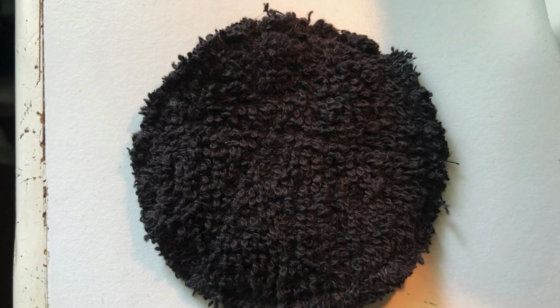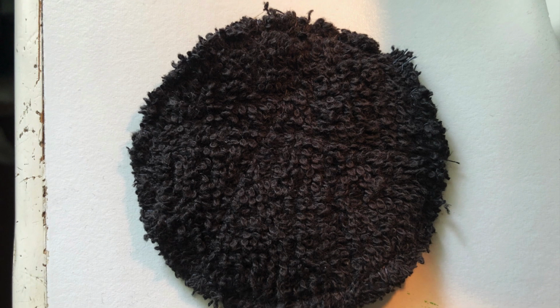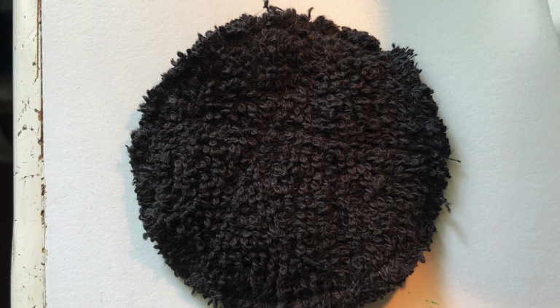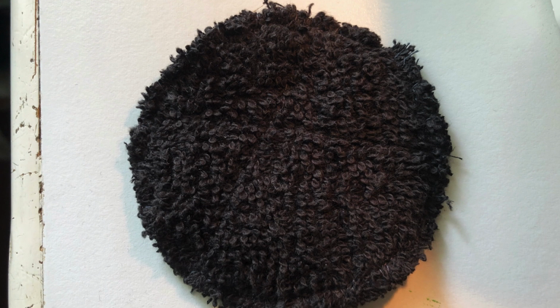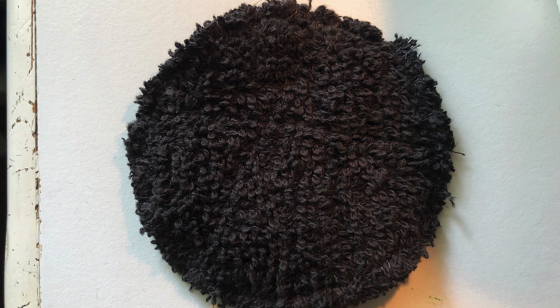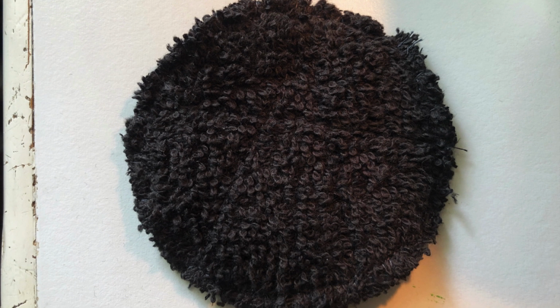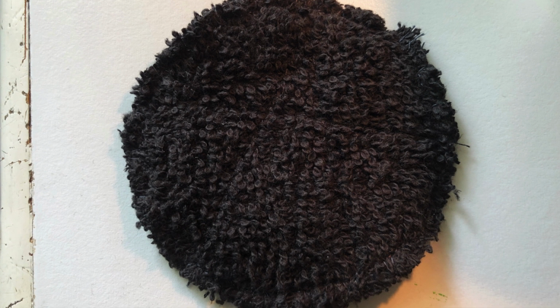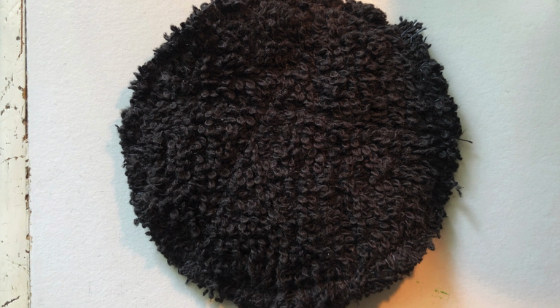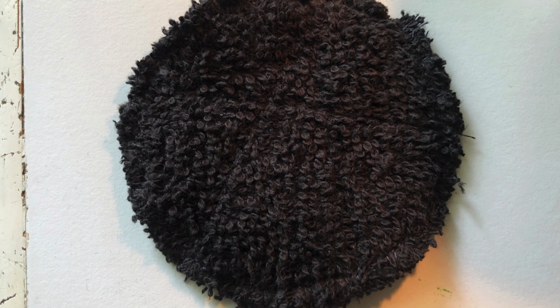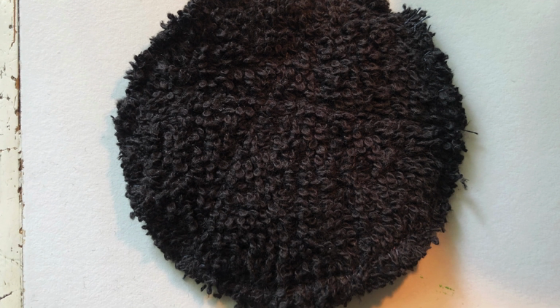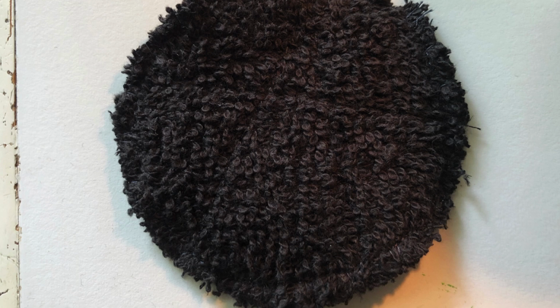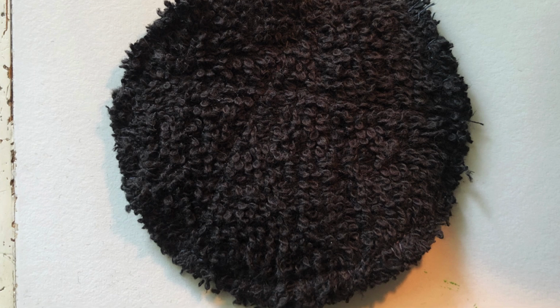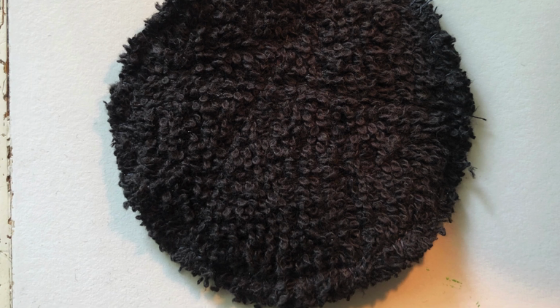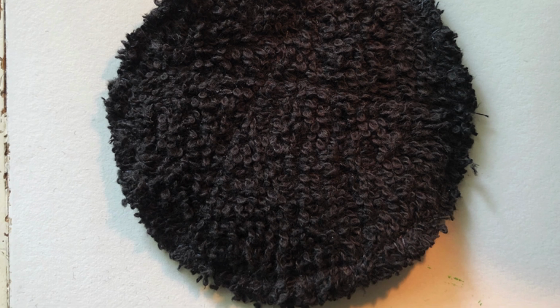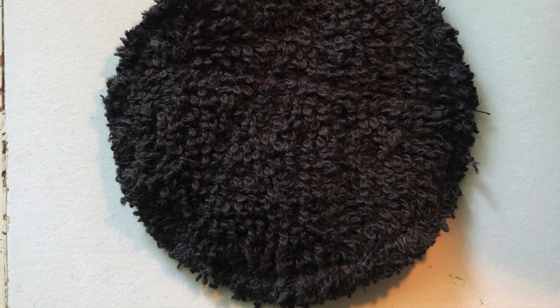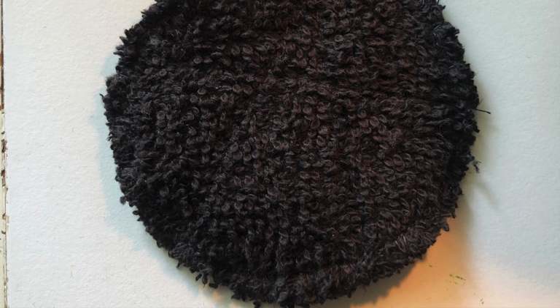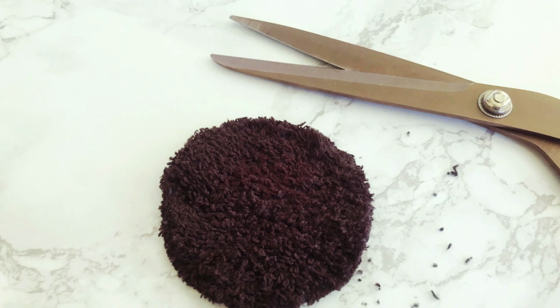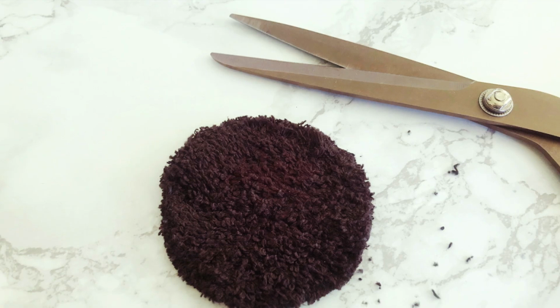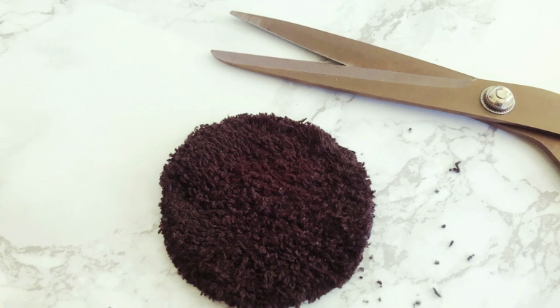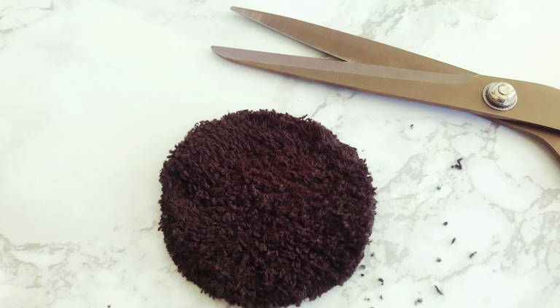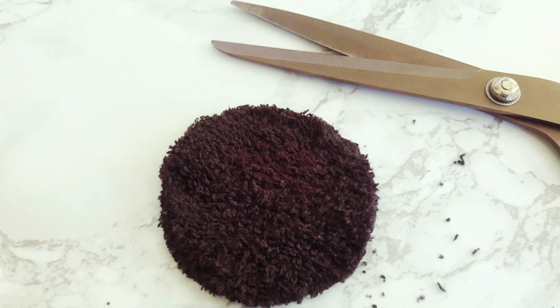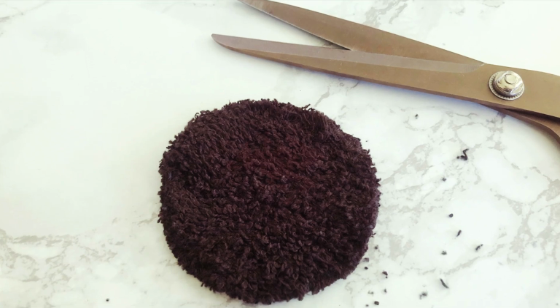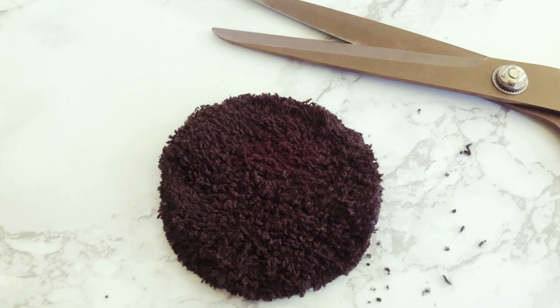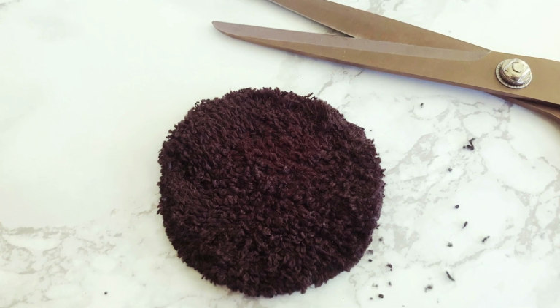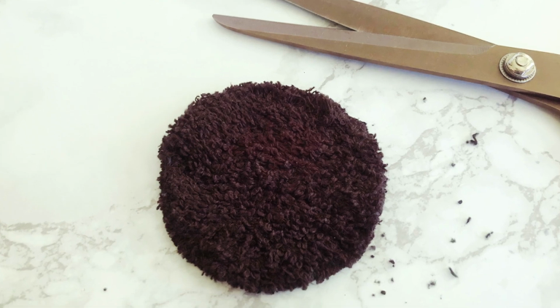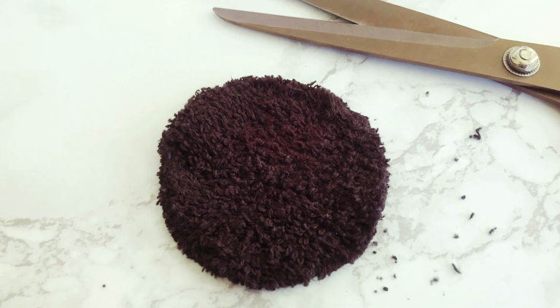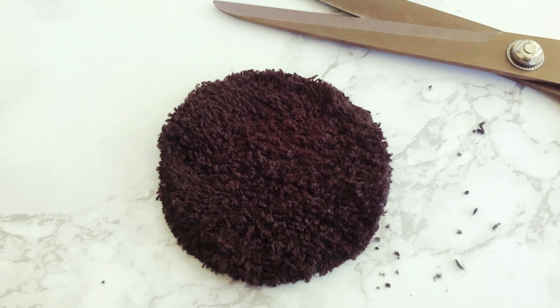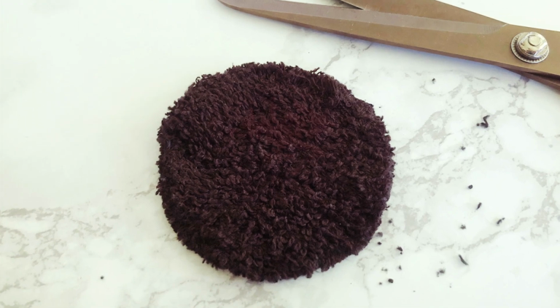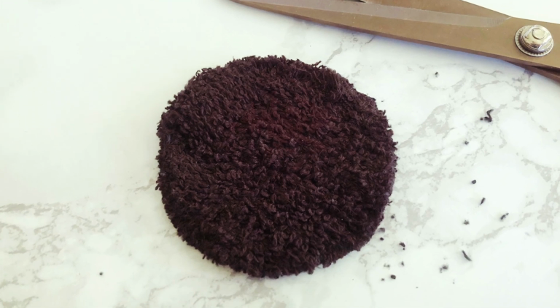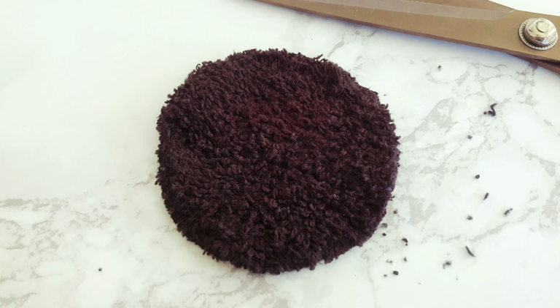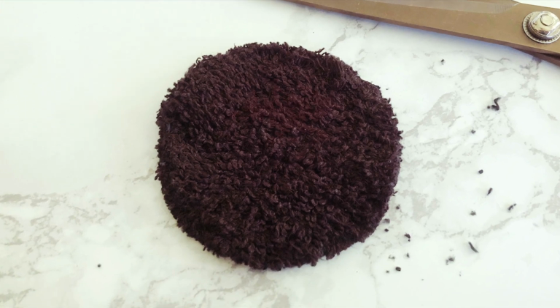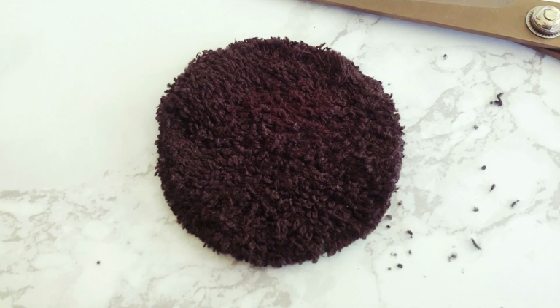You'll need to wash these to get rid of loose threads from cutting into the terrycloth loops. So after washing, trim your pads up and you're good to go.